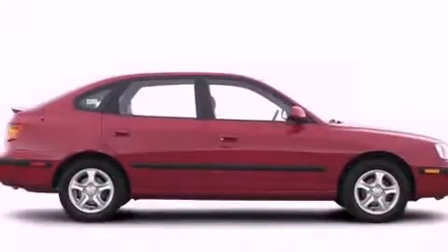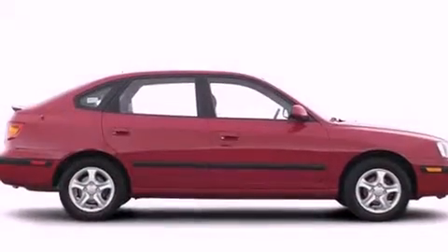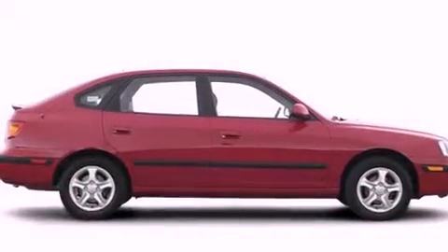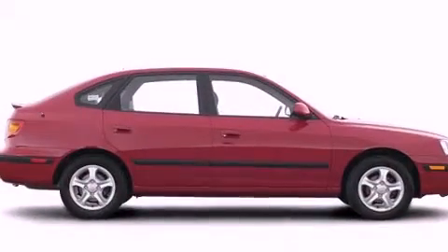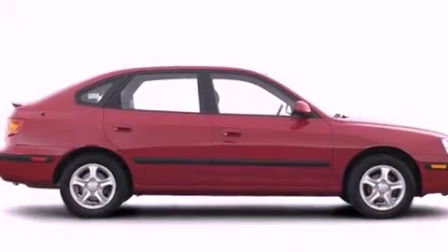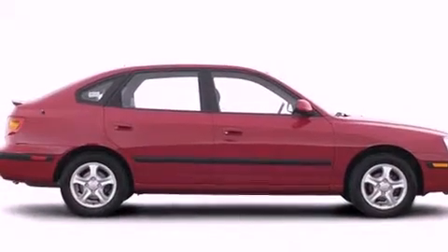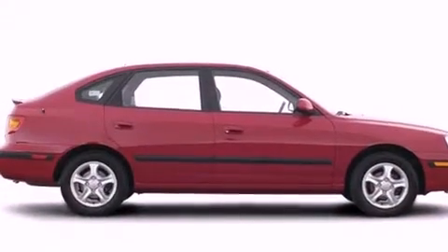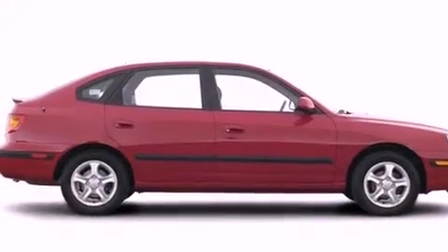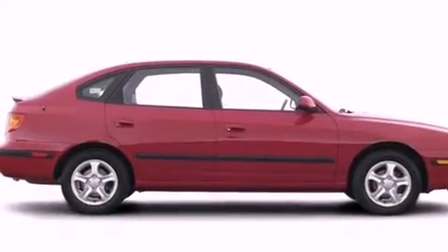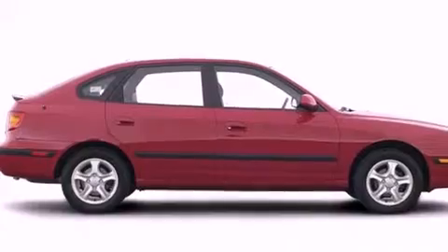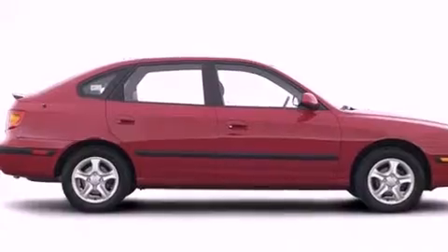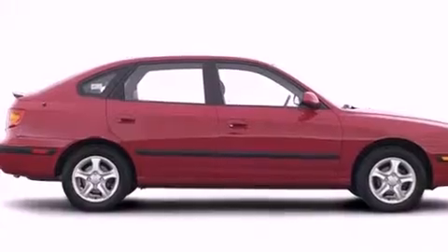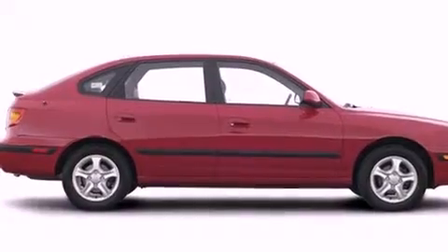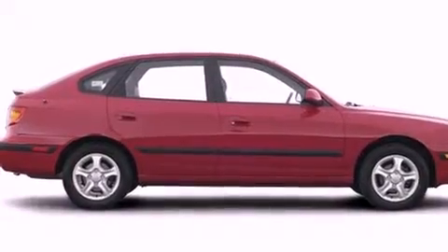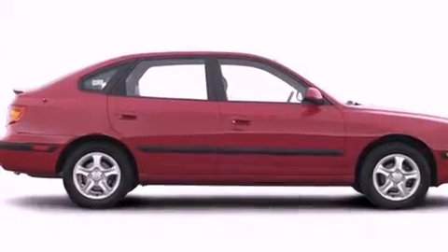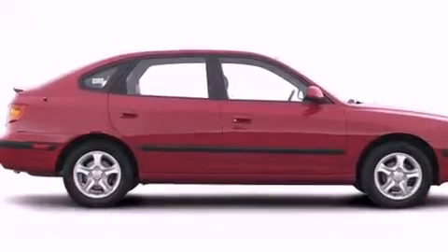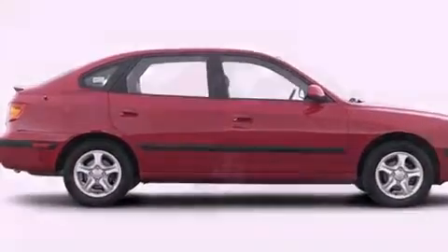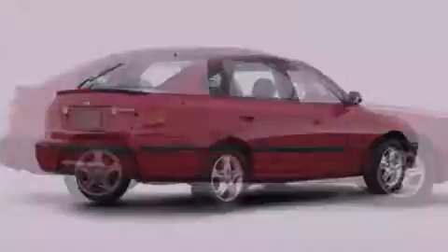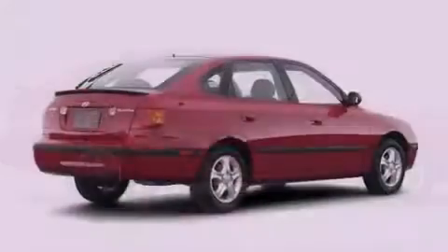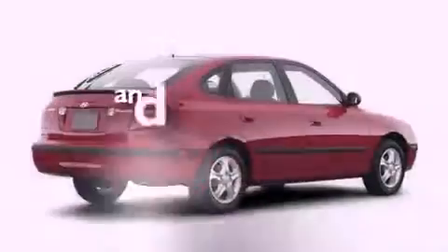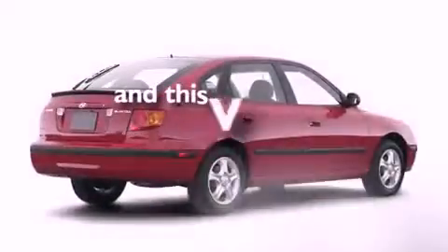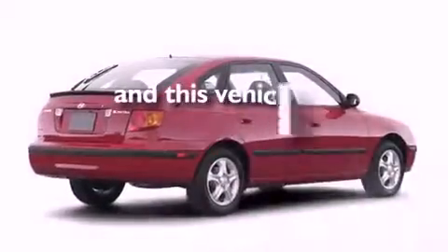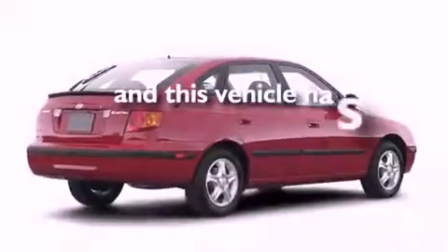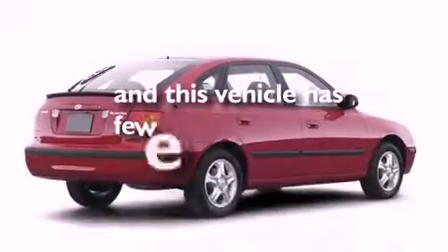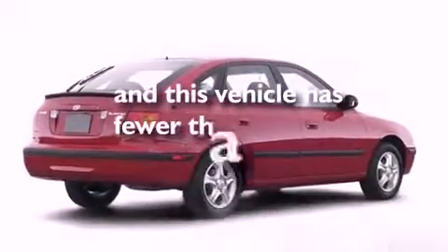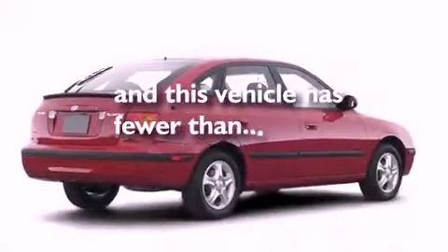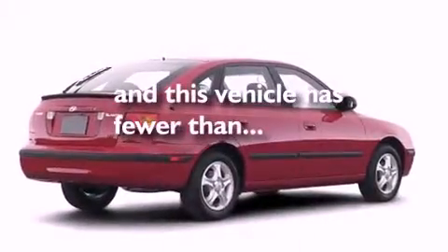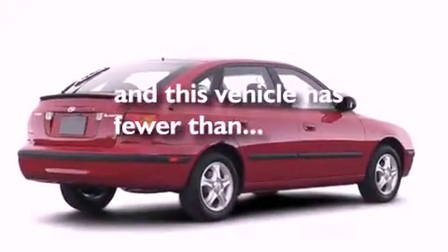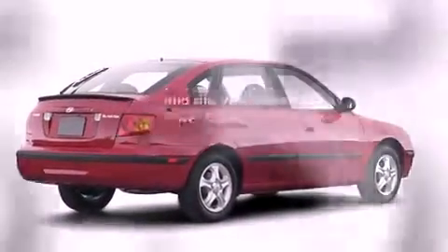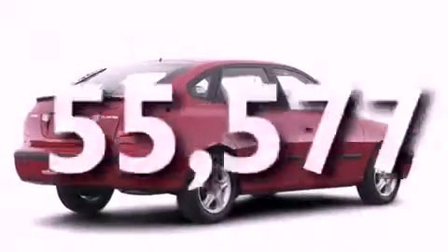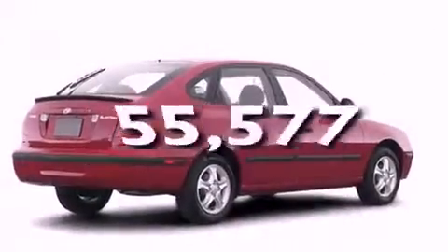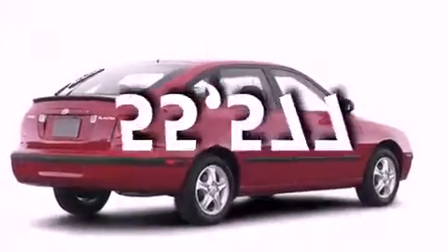Additional features include fog lamps, dual airbags, a rear window wiper, and this vehicle has fewer than 56,000 miles on the odometer.